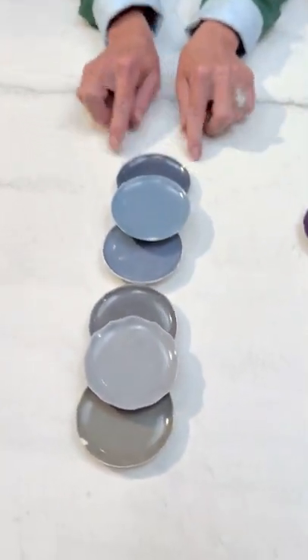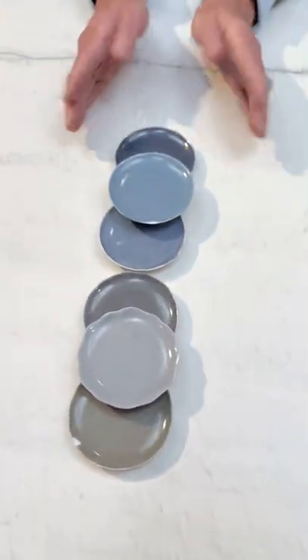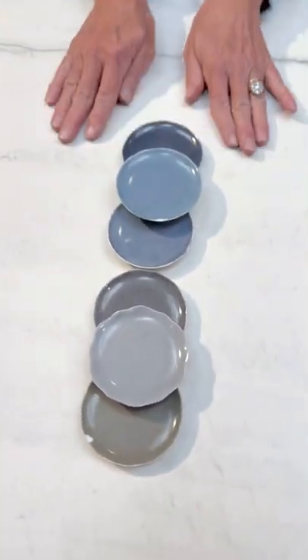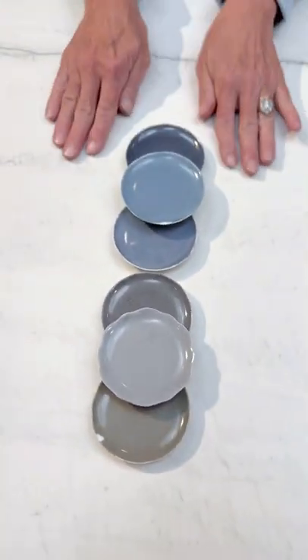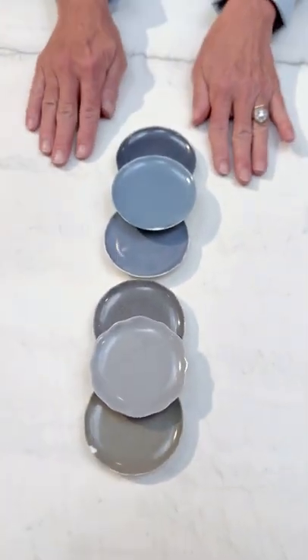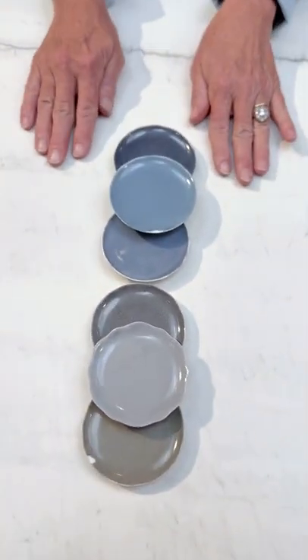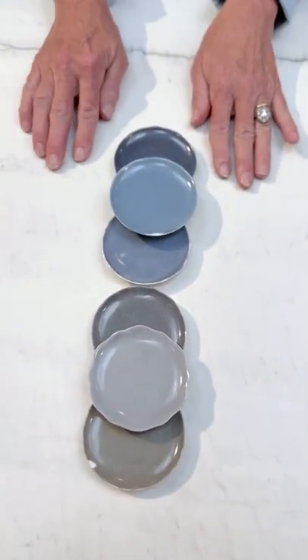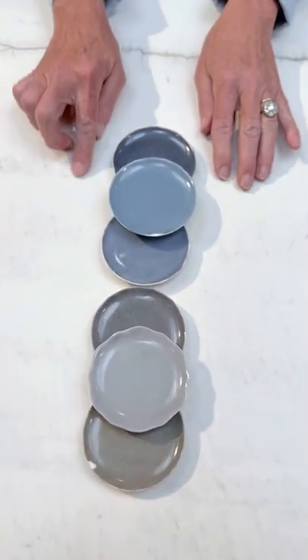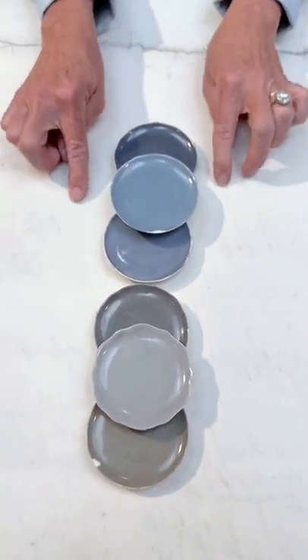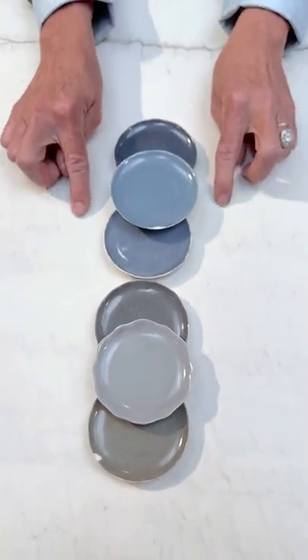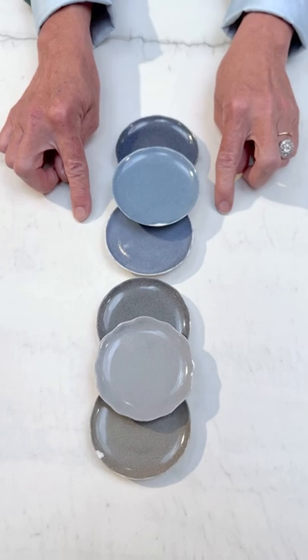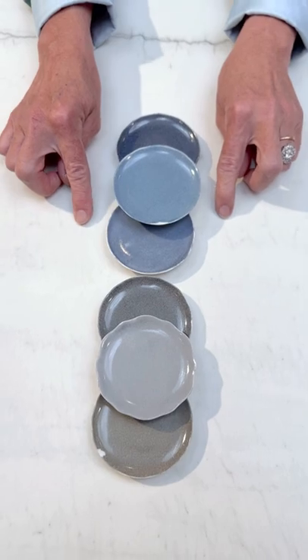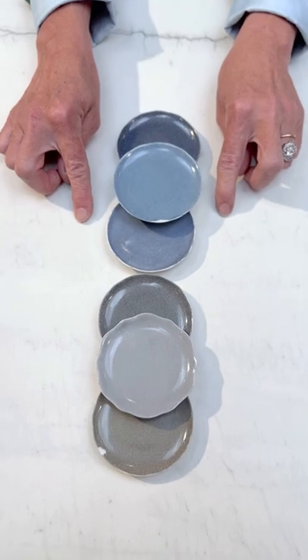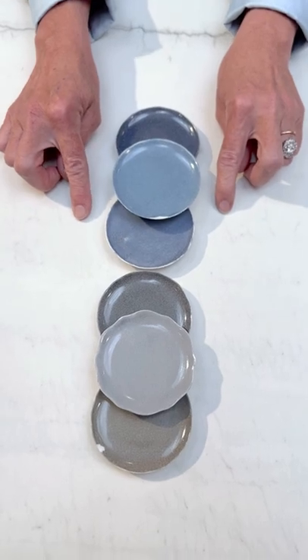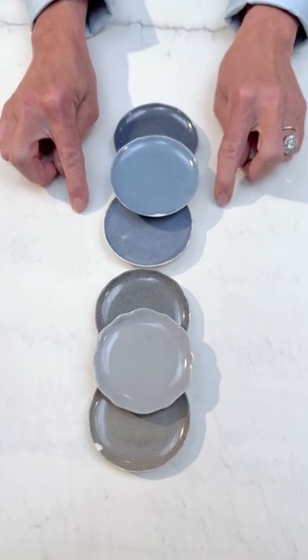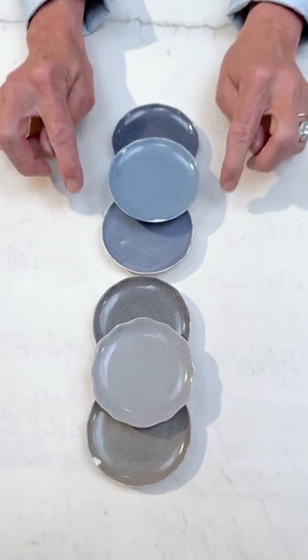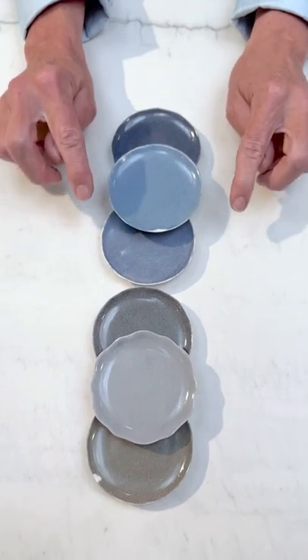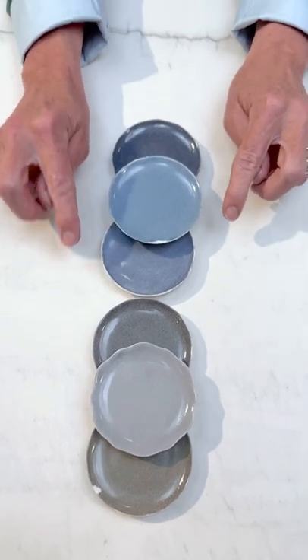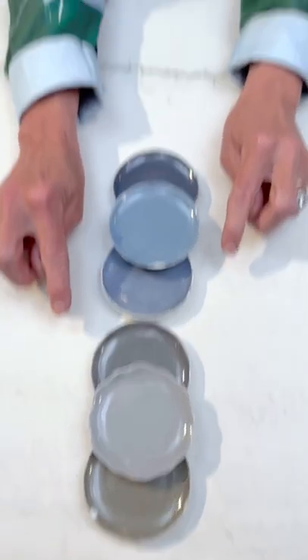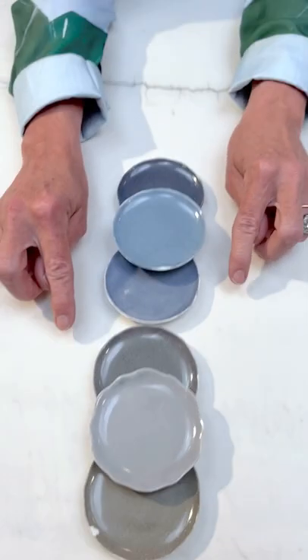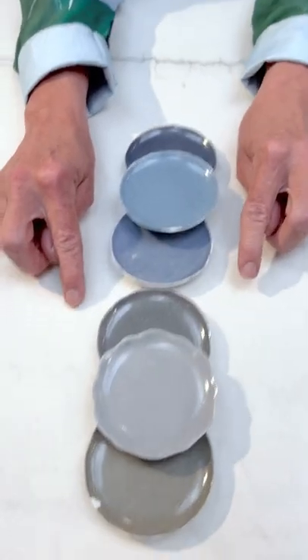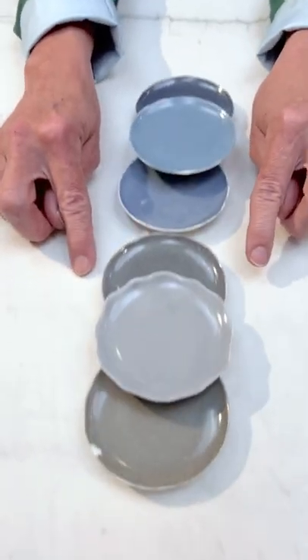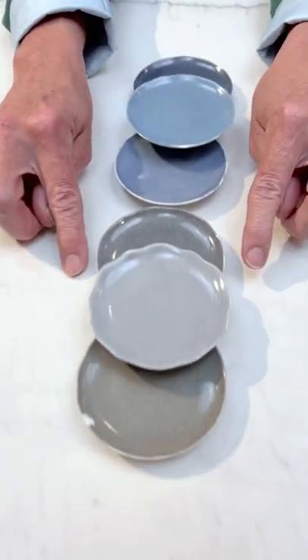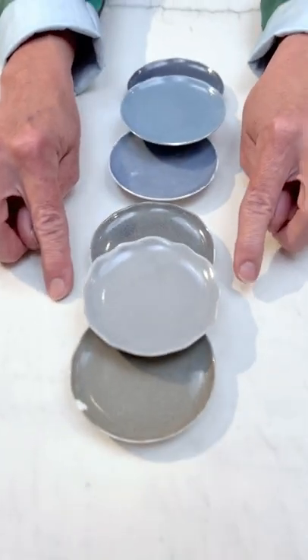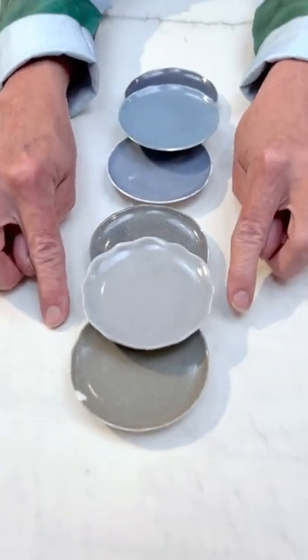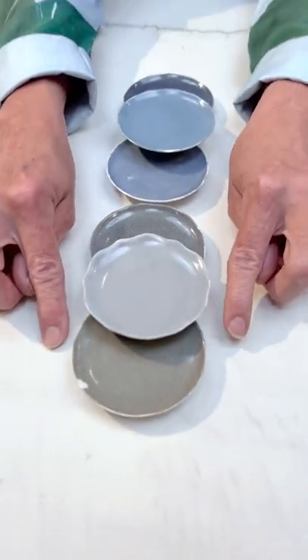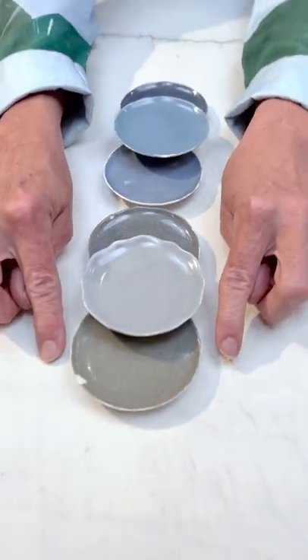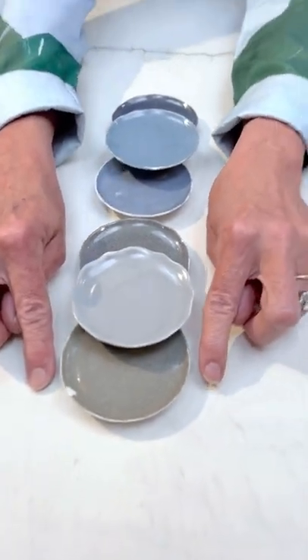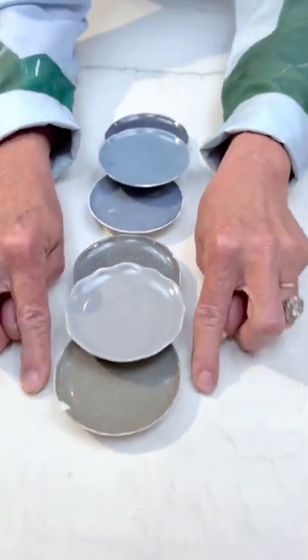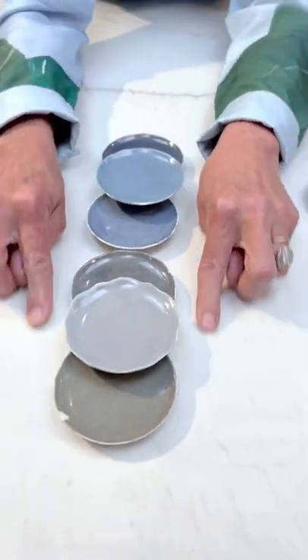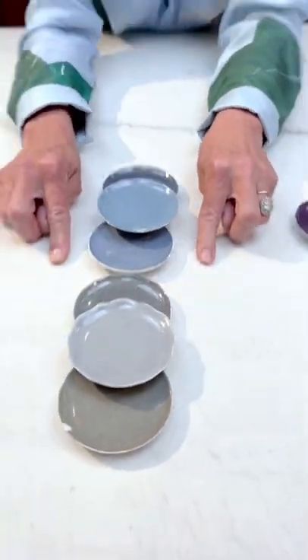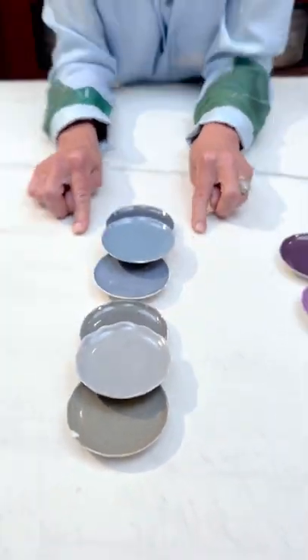And here, more classic, very design, urban — in the blues and in the grey colors.